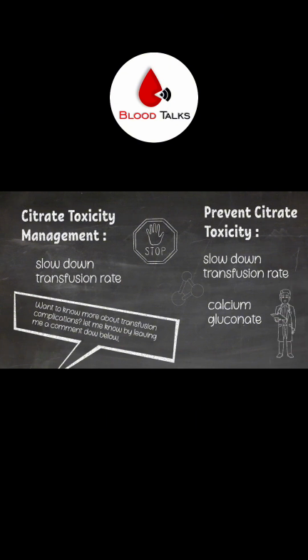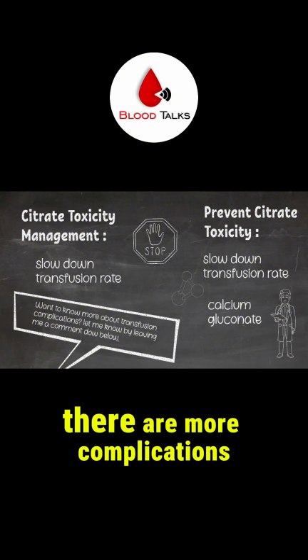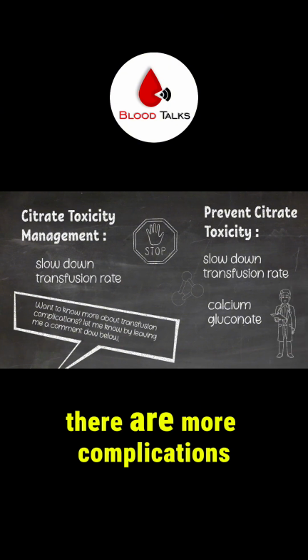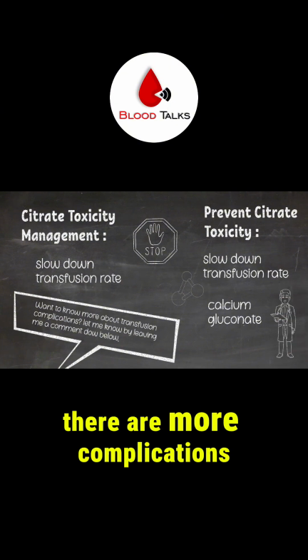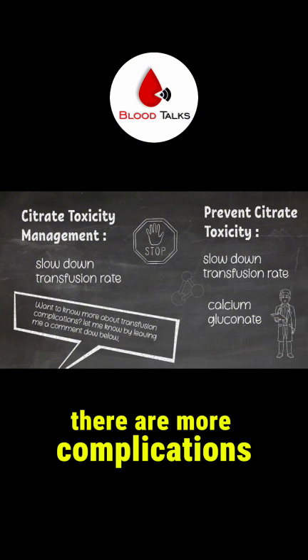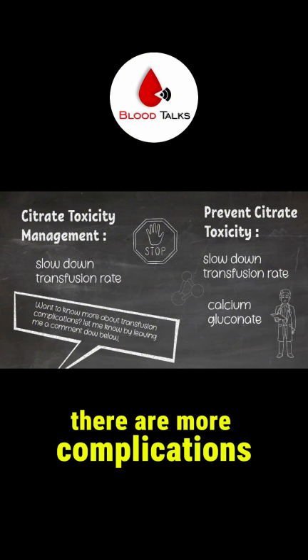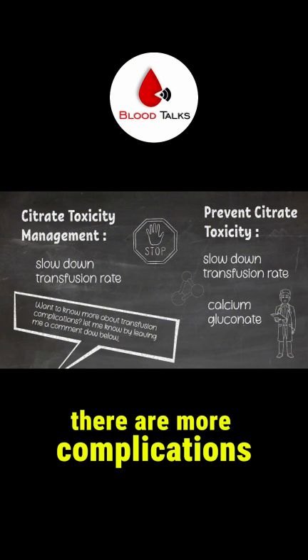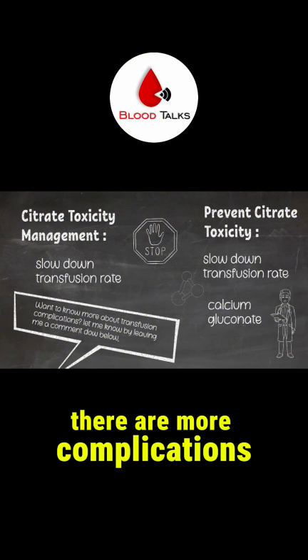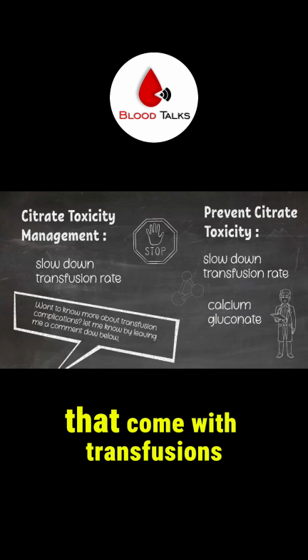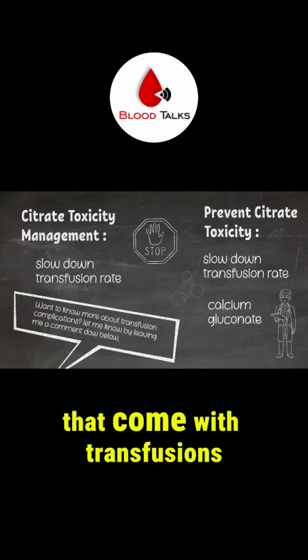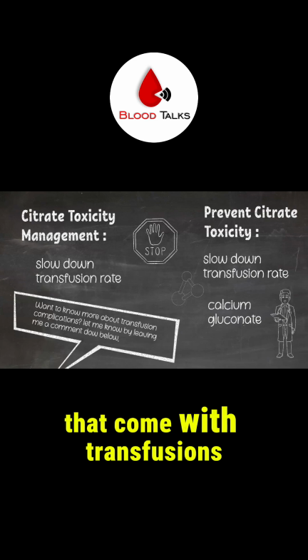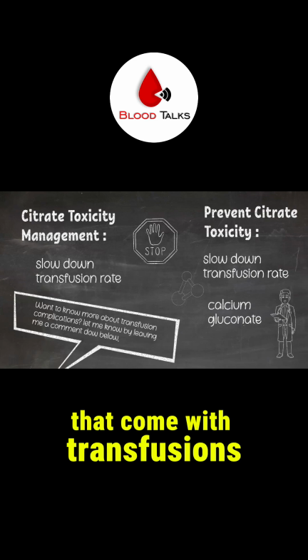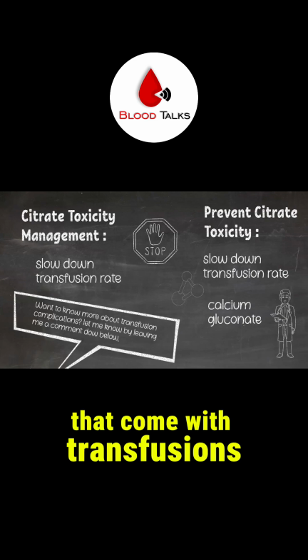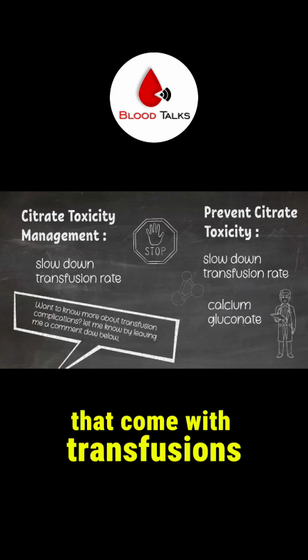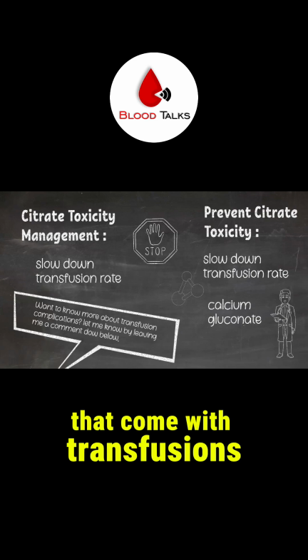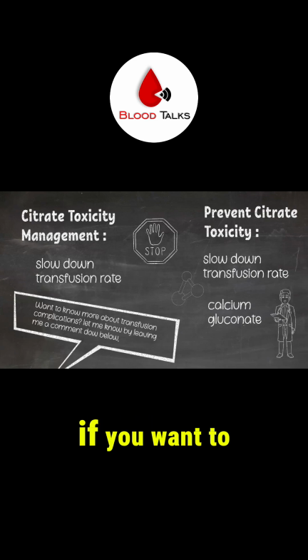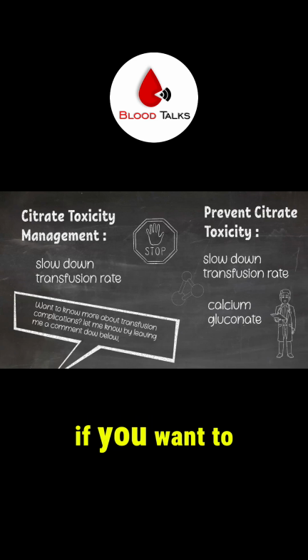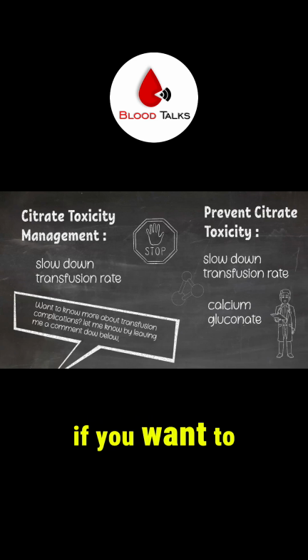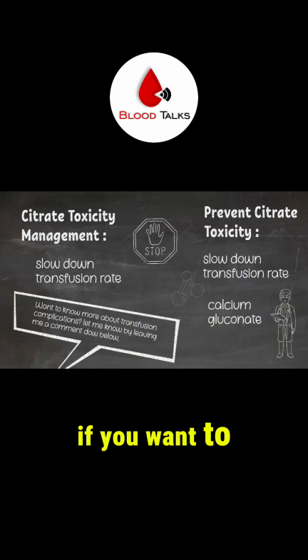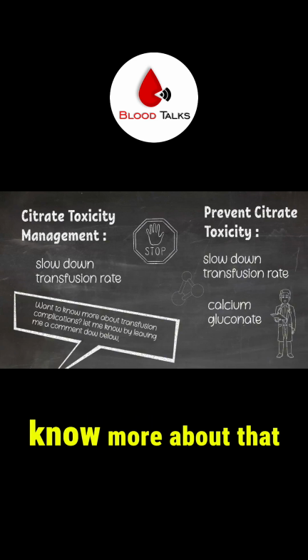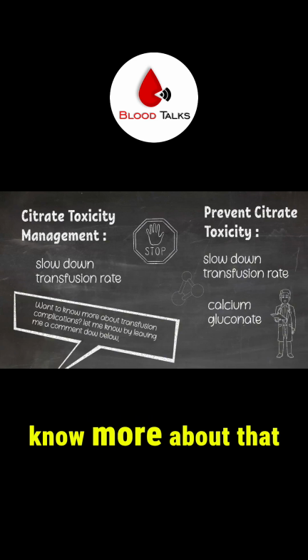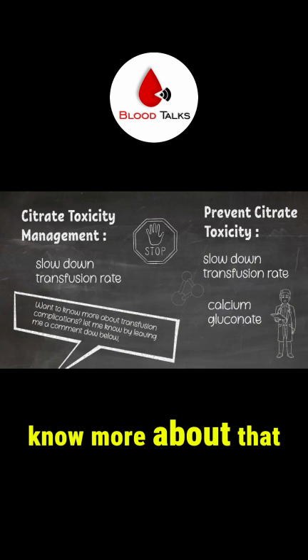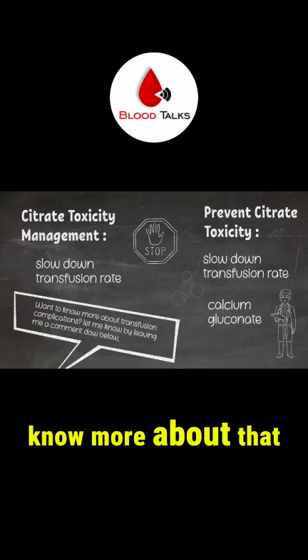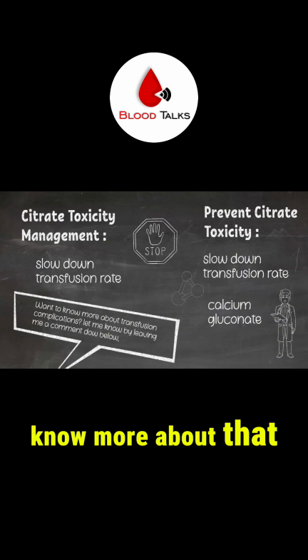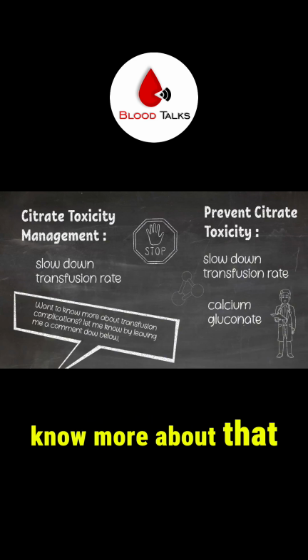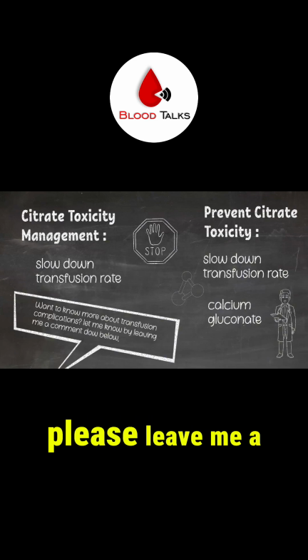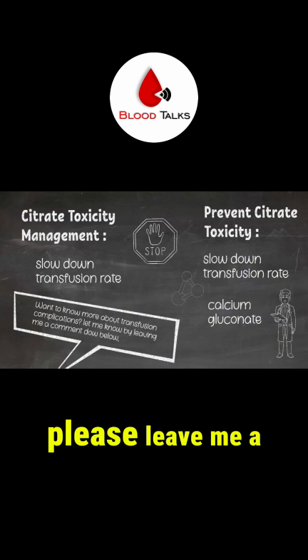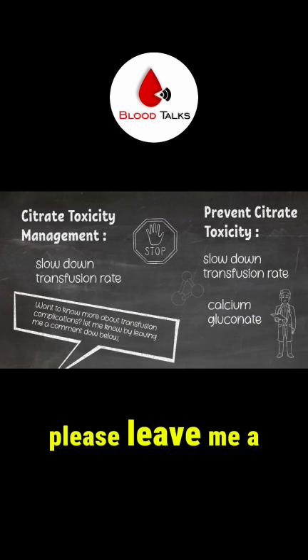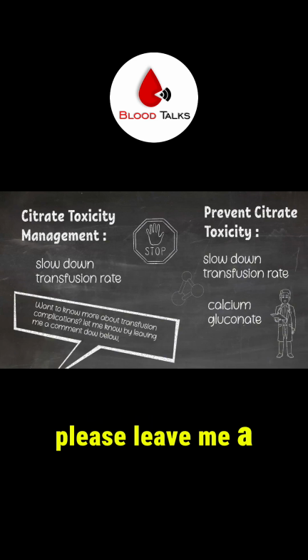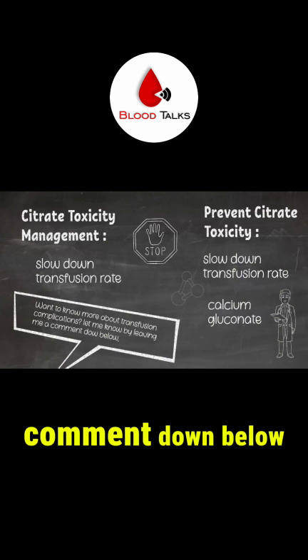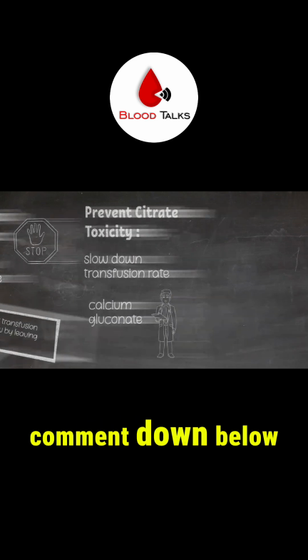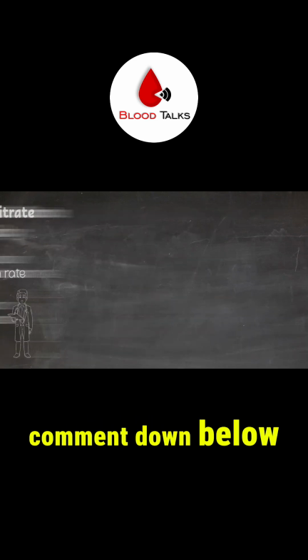There are more complications that come with transfusions. If you want to know more about that, please leave a comment down below.